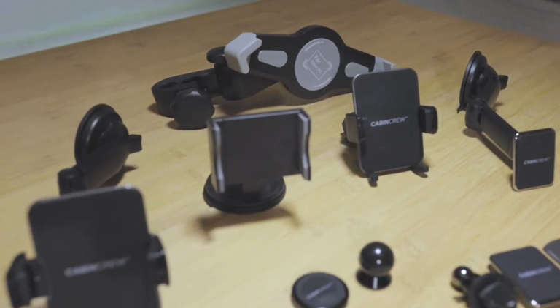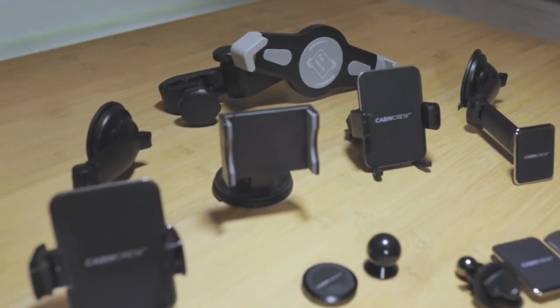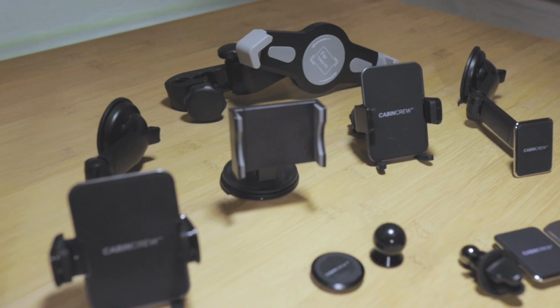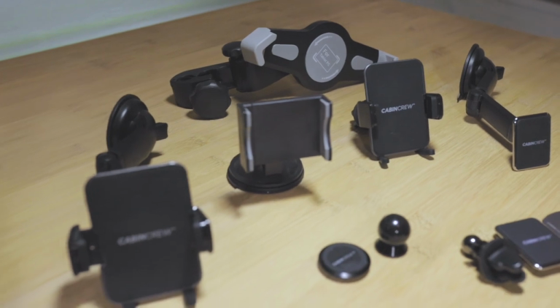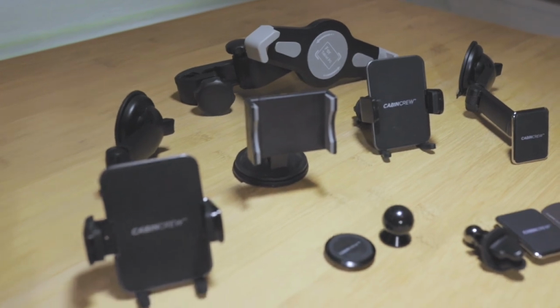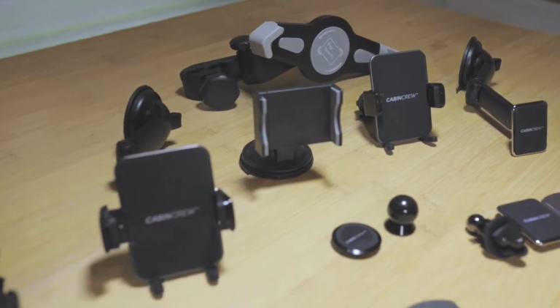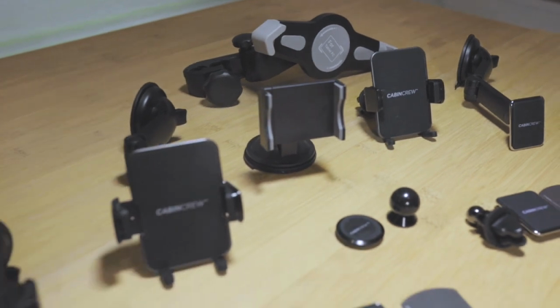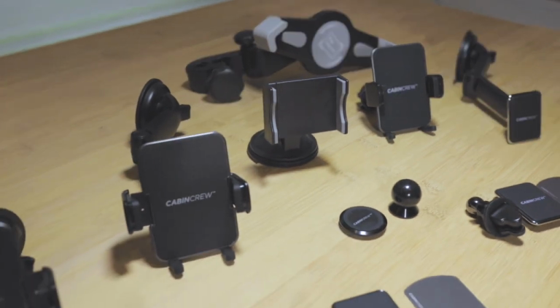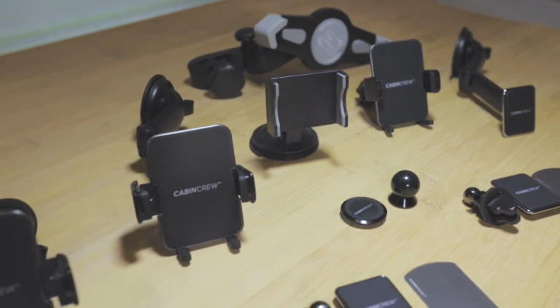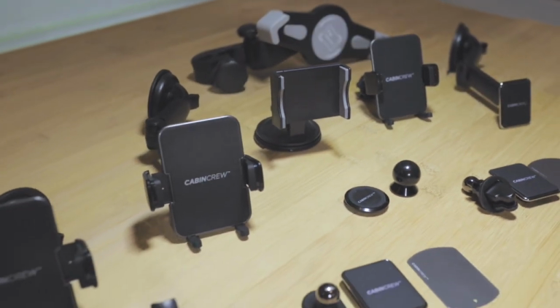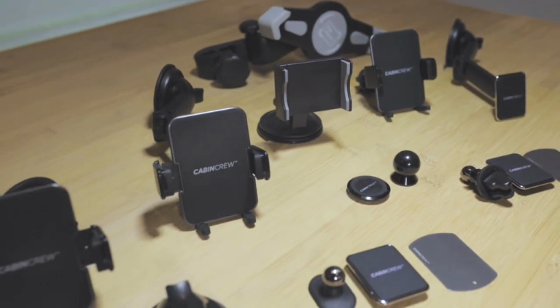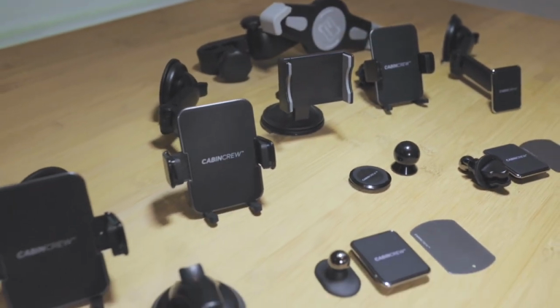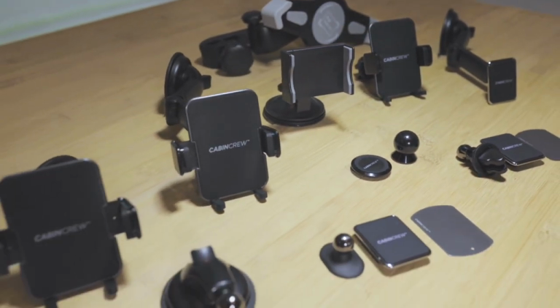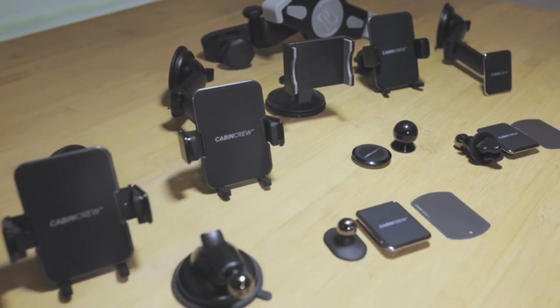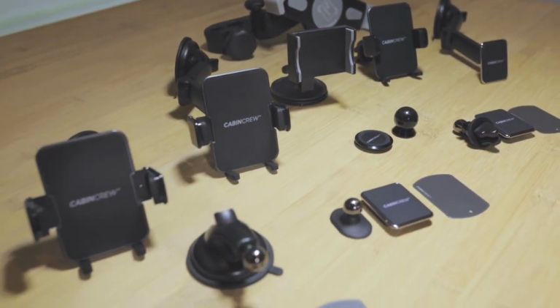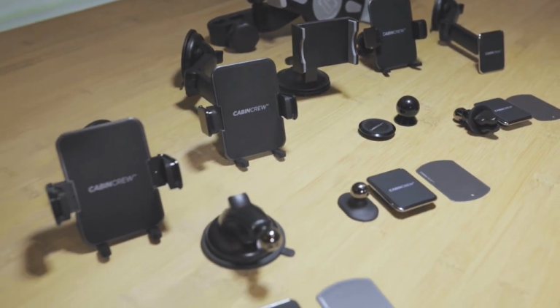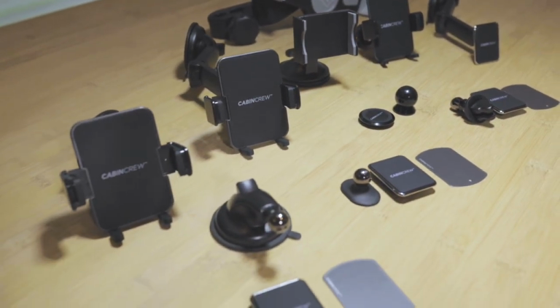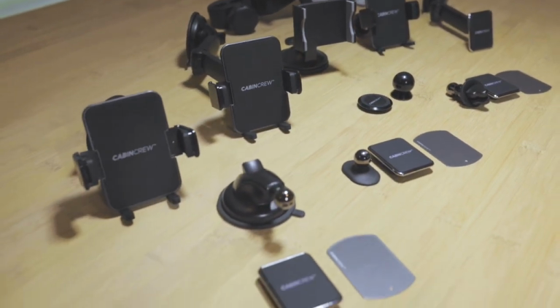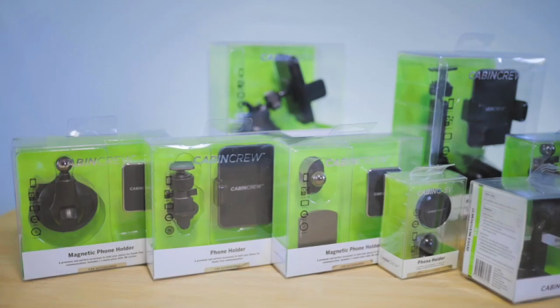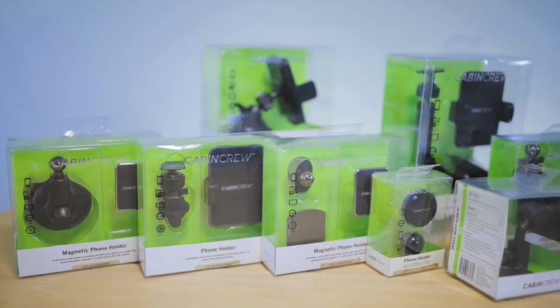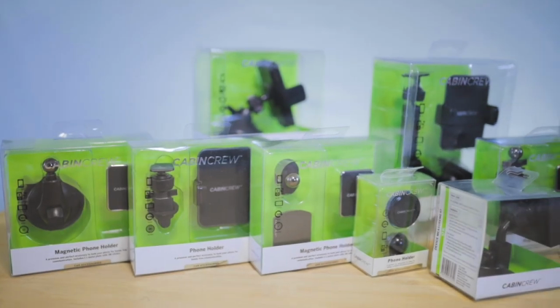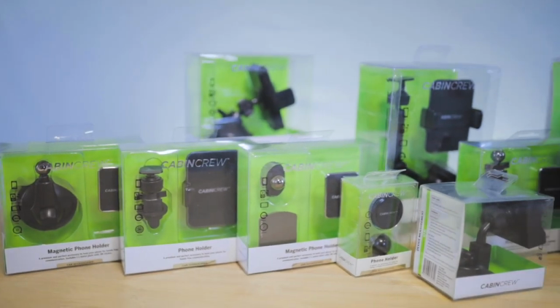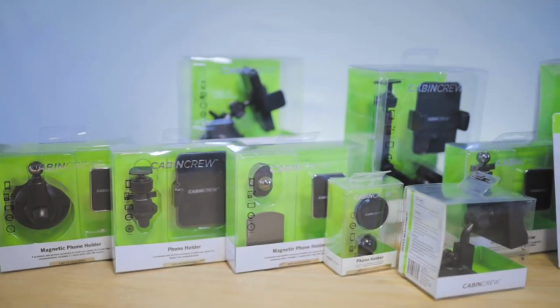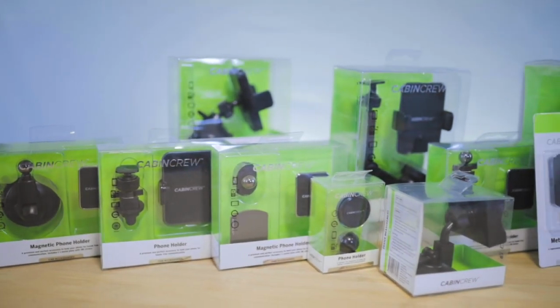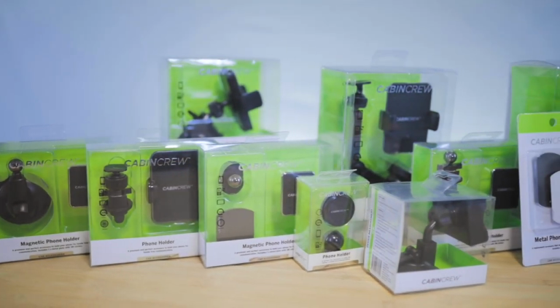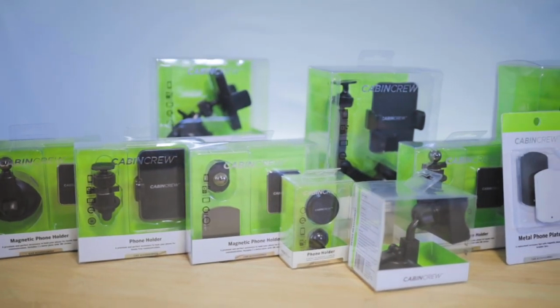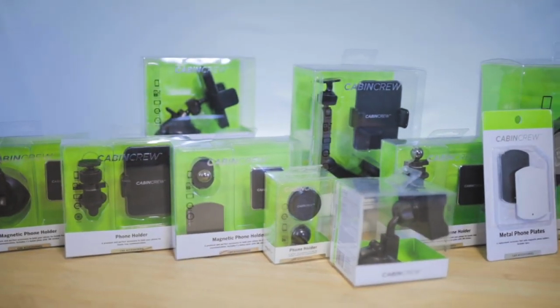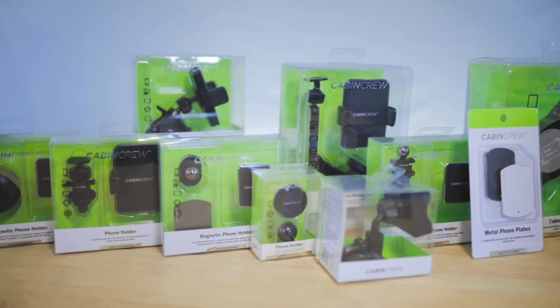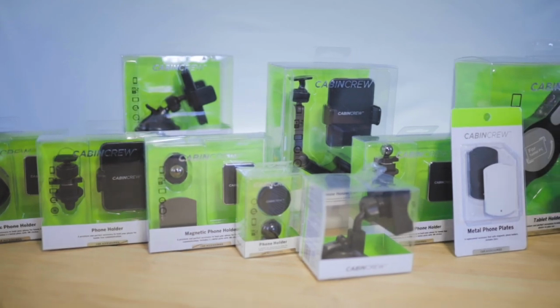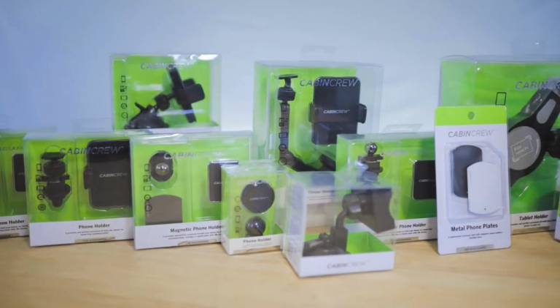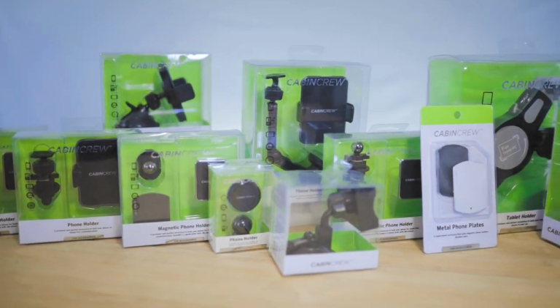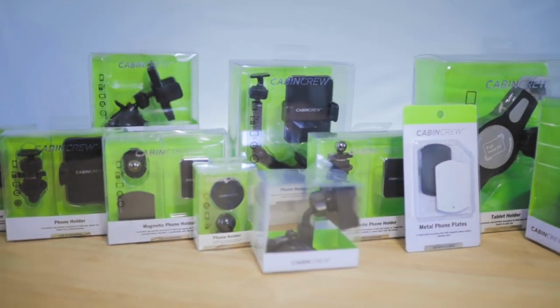If you'd like to use your phone and use it safely, then check out the range of Cabin Crew phone holders available at SuperCheap Auto today.